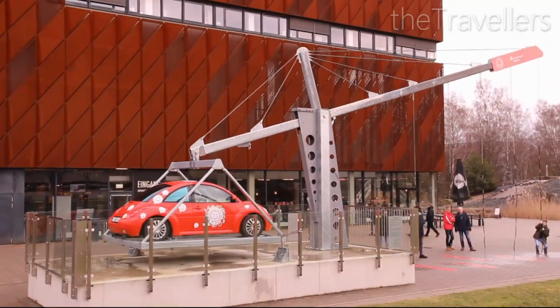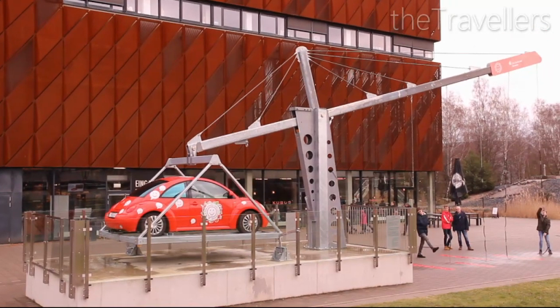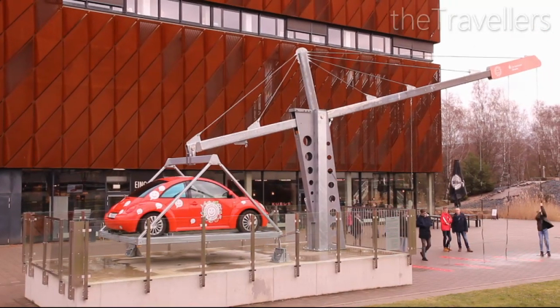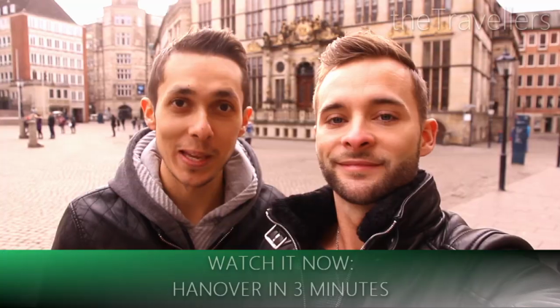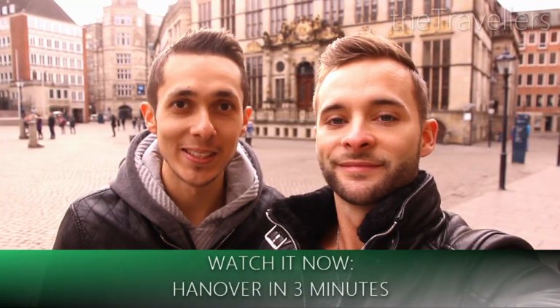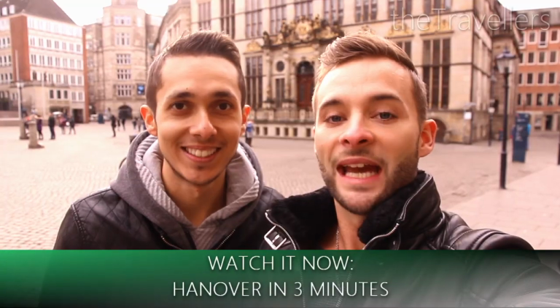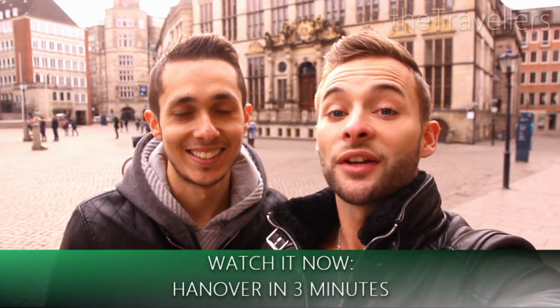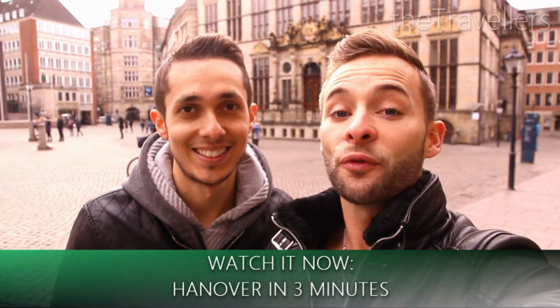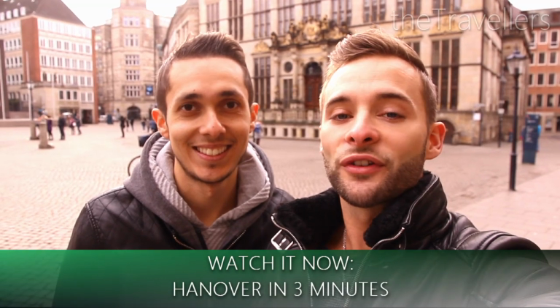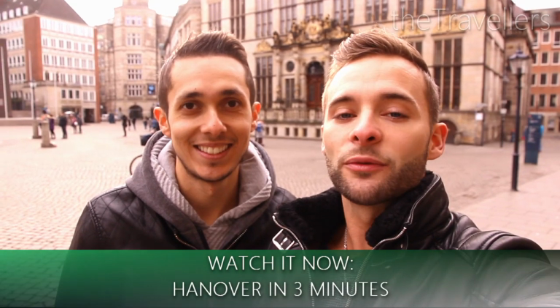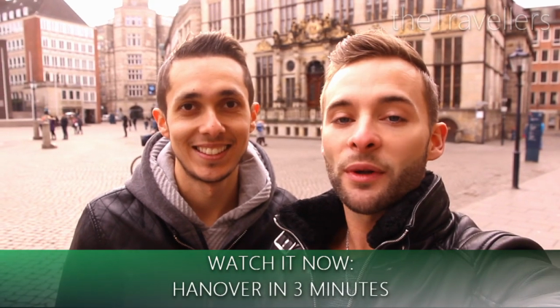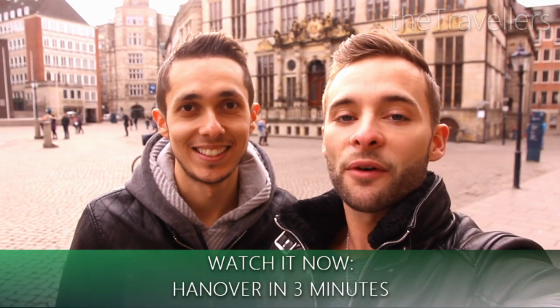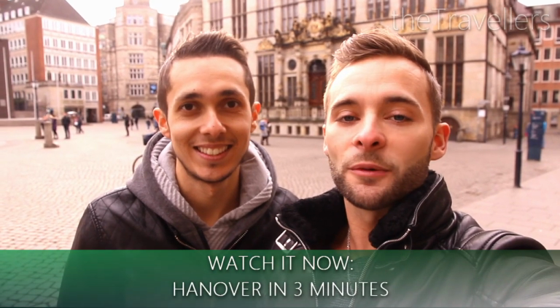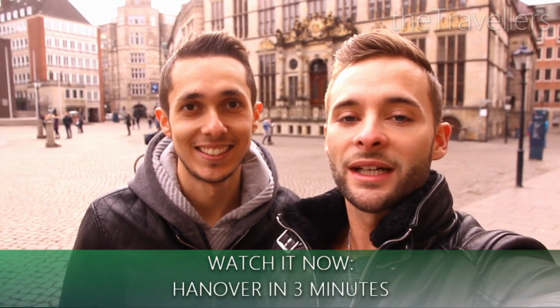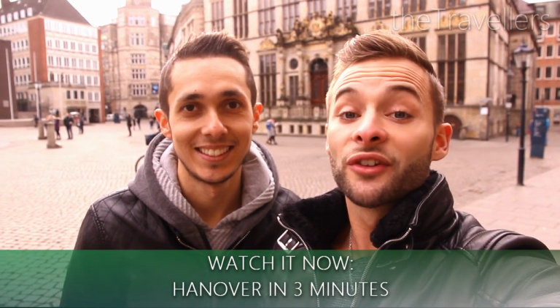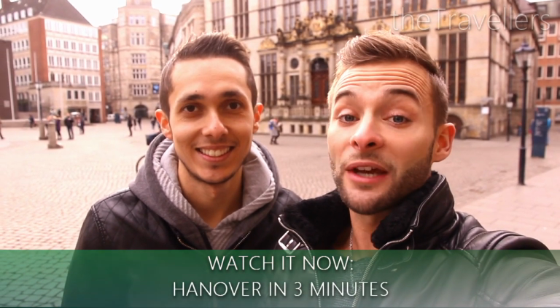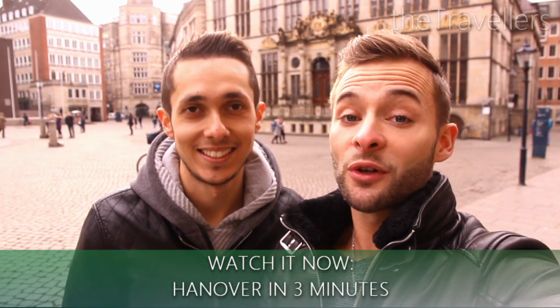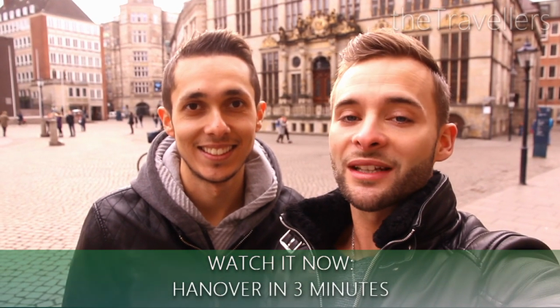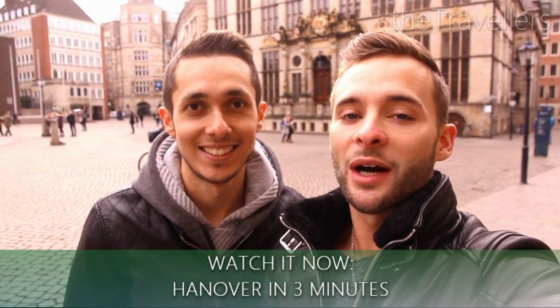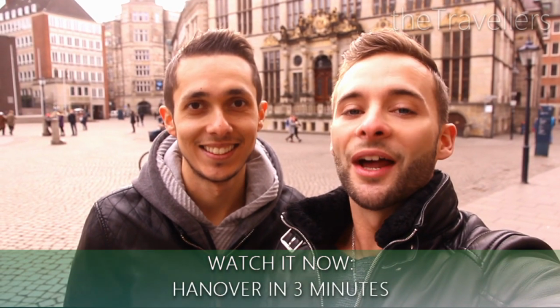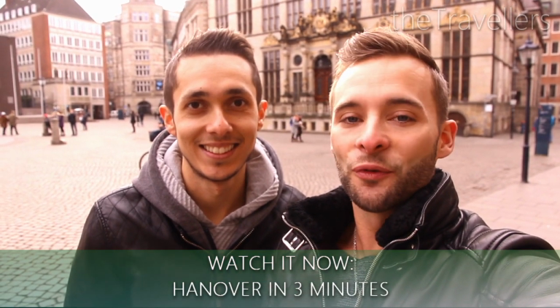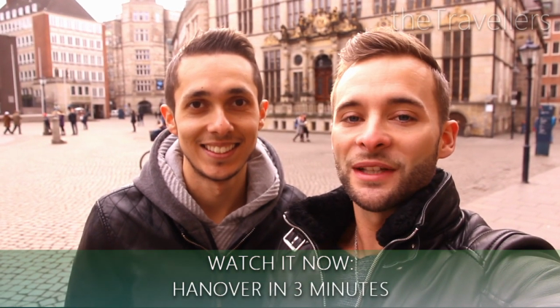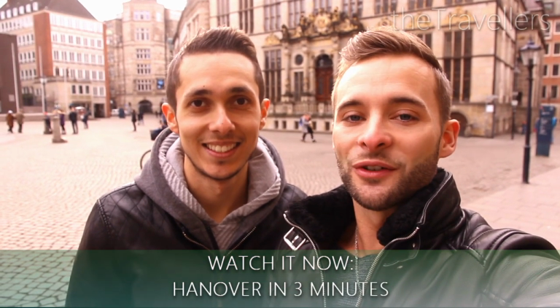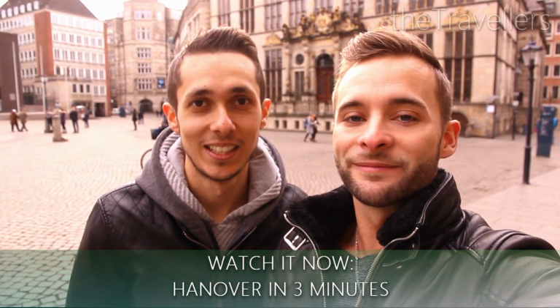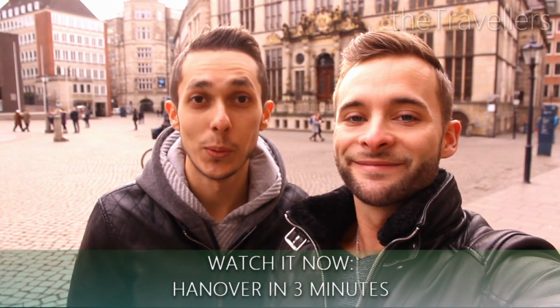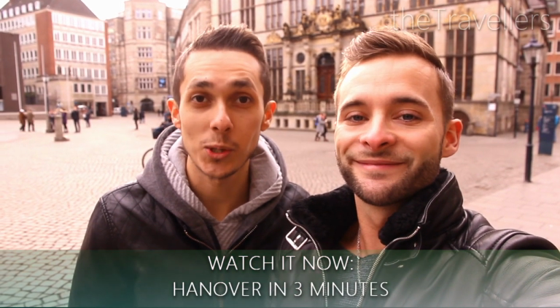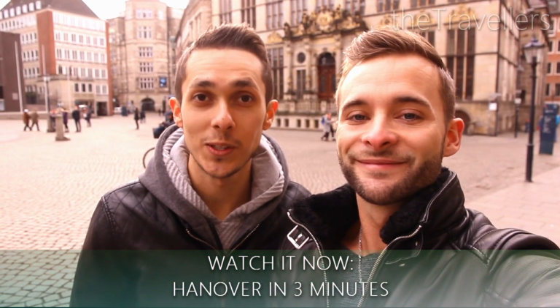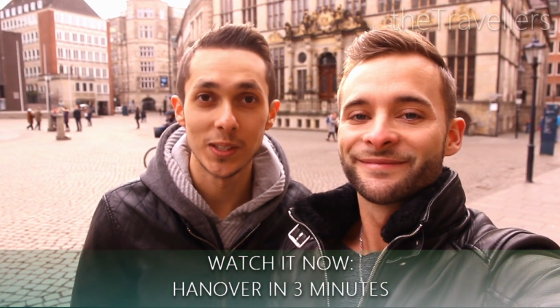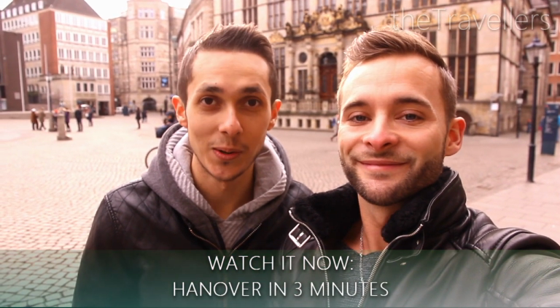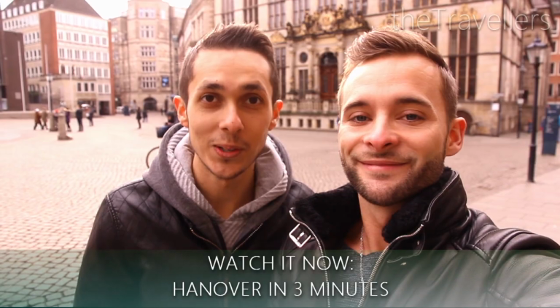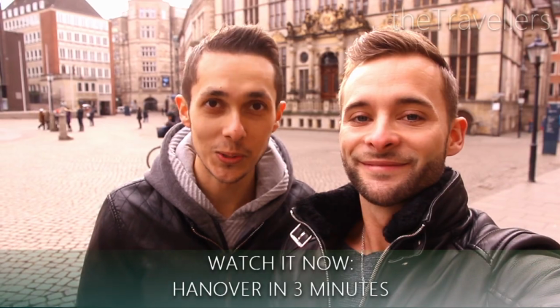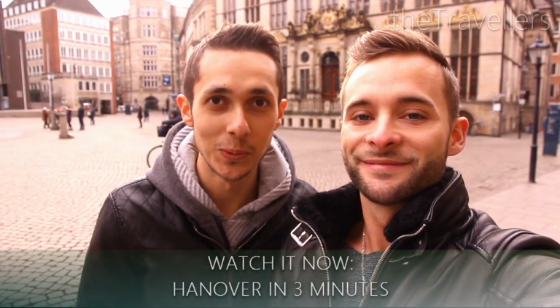Cheers from Bremen! And Hannover is only one hour from here, so have a look at our Hannover video. Watch our video now on YouTube. See you.